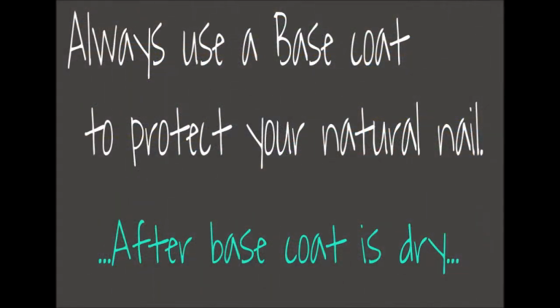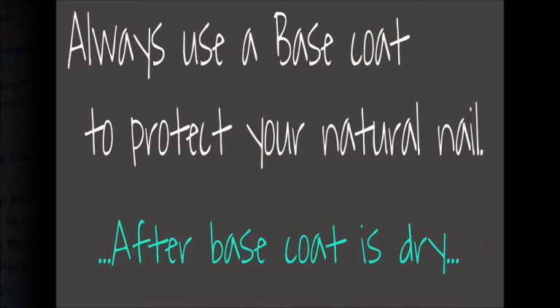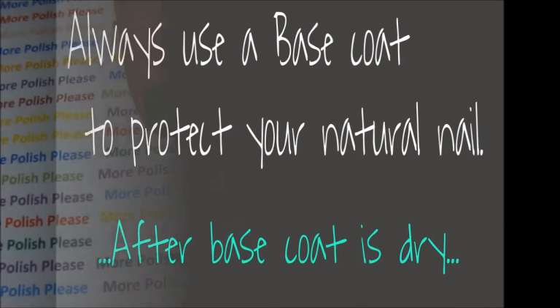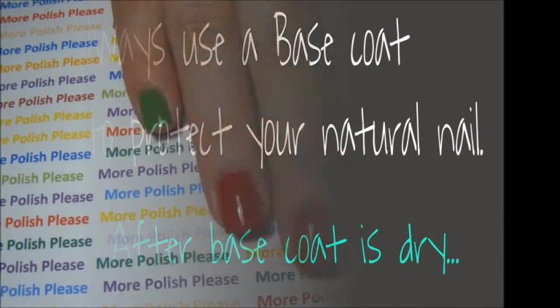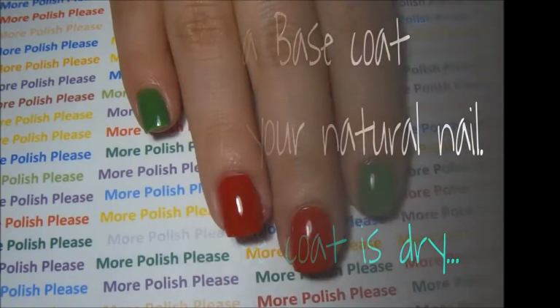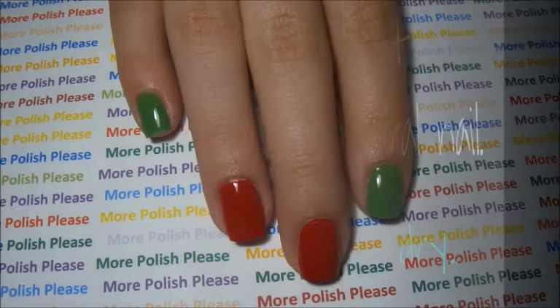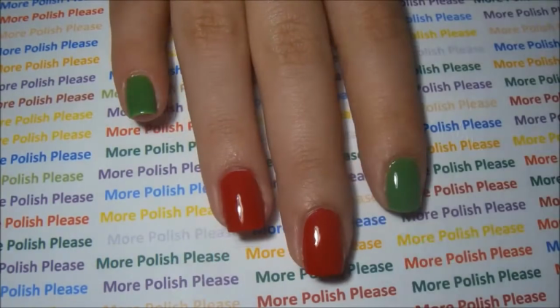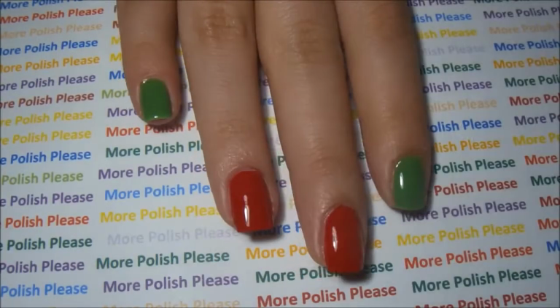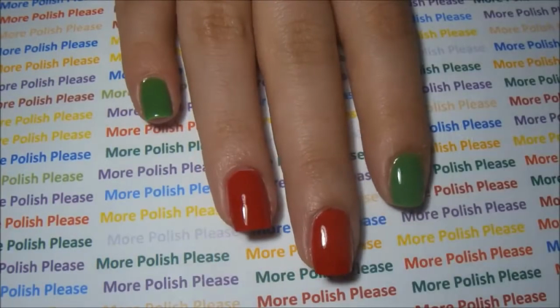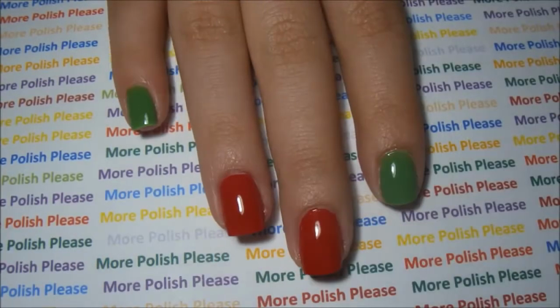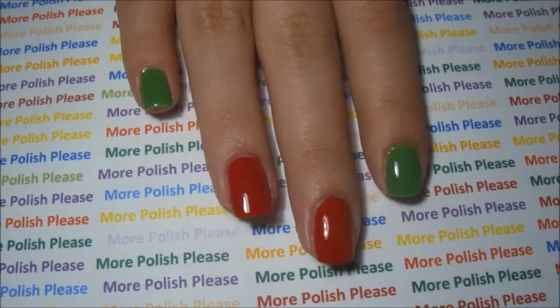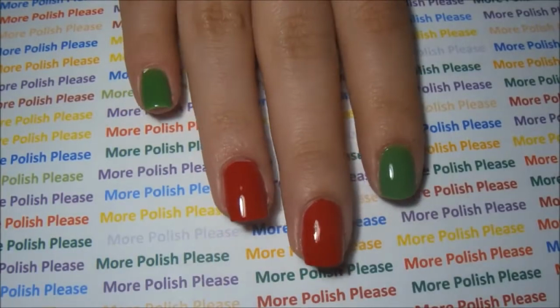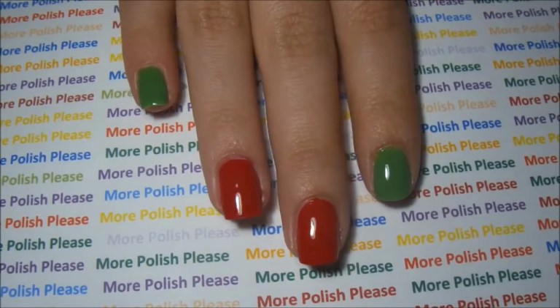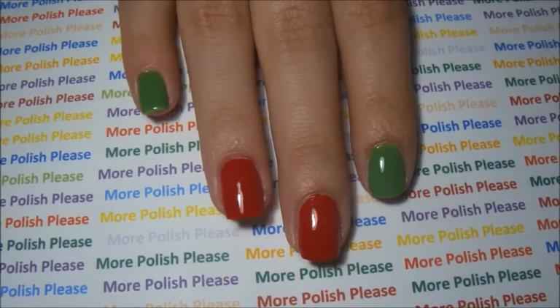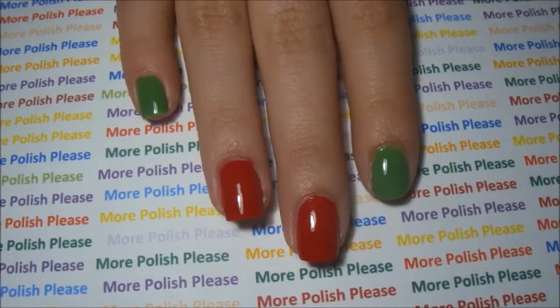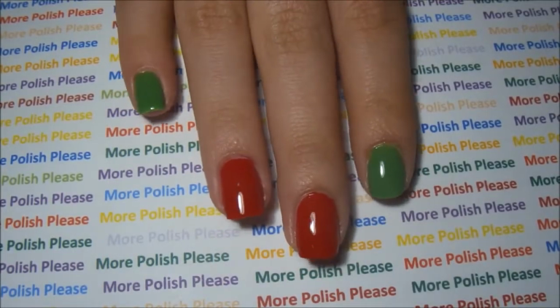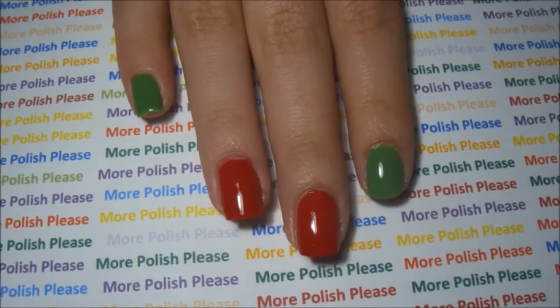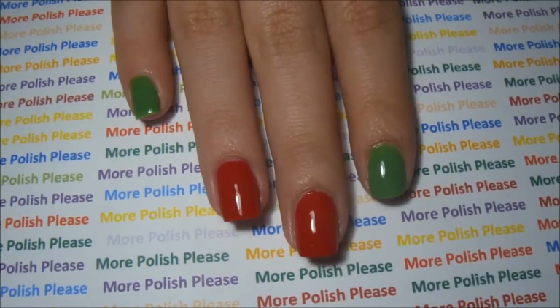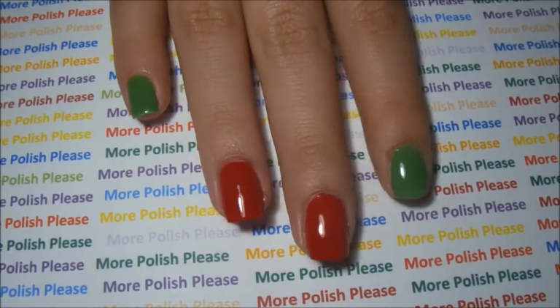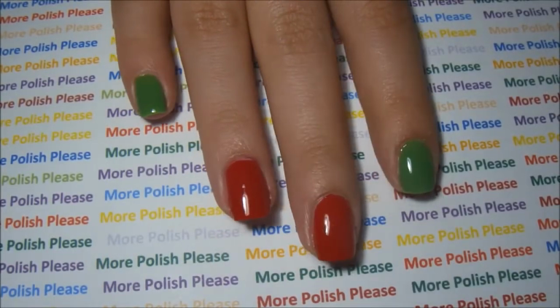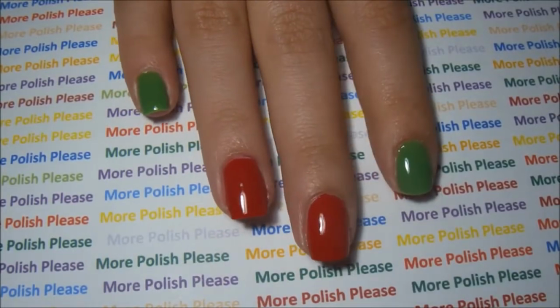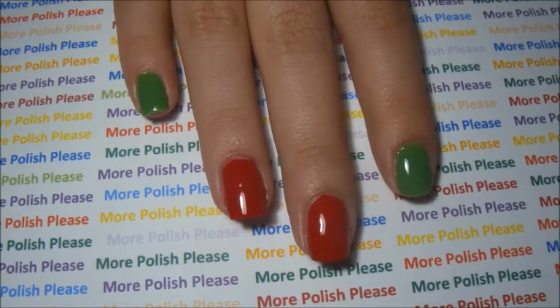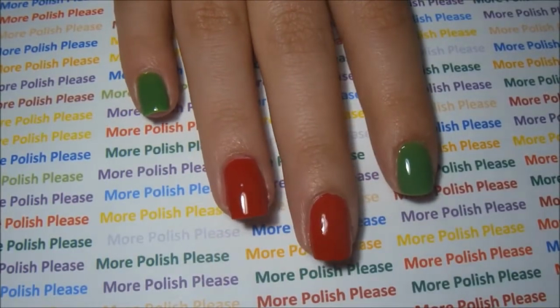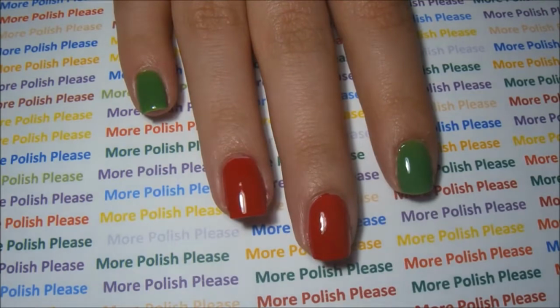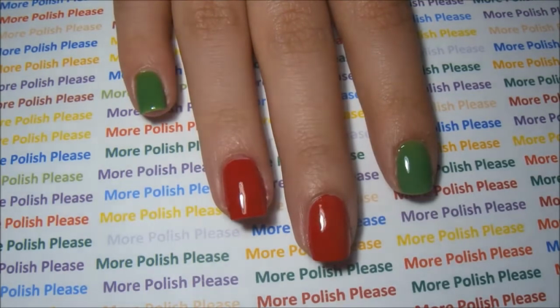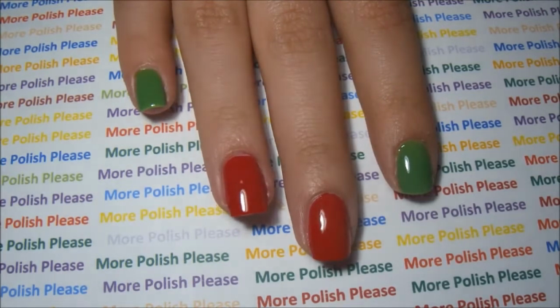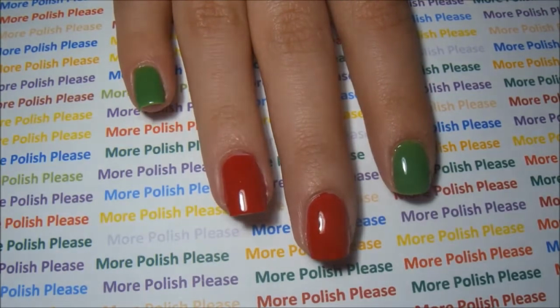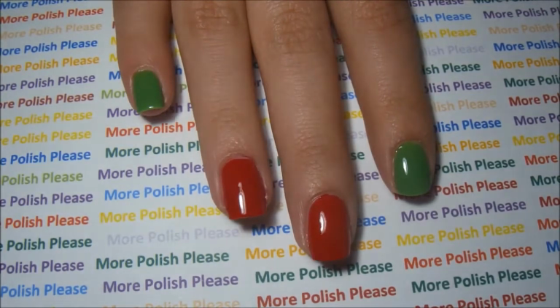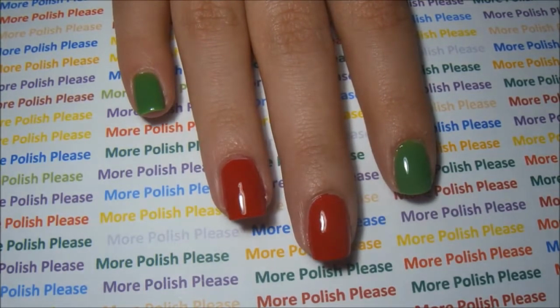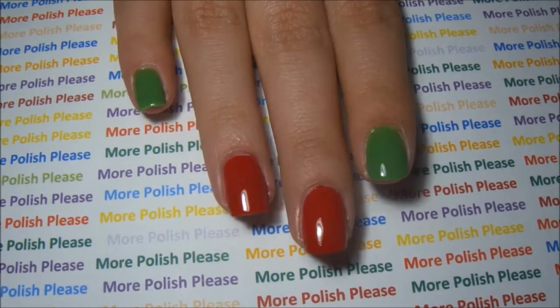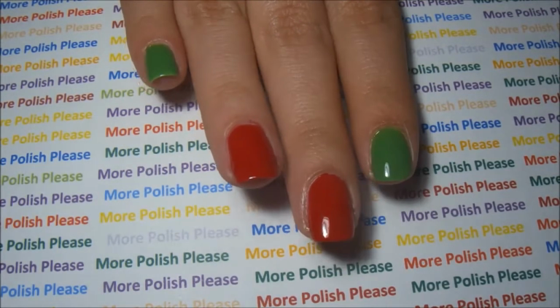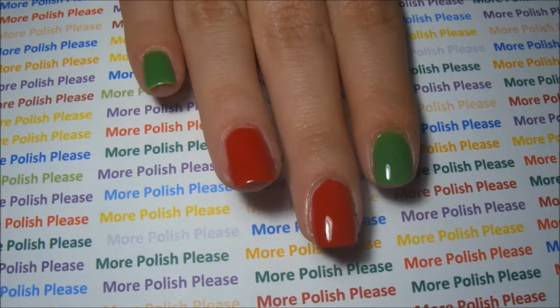After your base coat is dry, paint your ring finger and your middle finger with your red polish and the rest of your nails with your green polish.